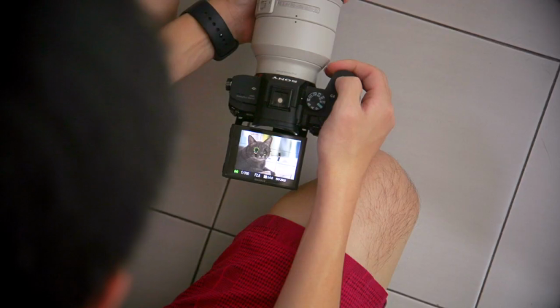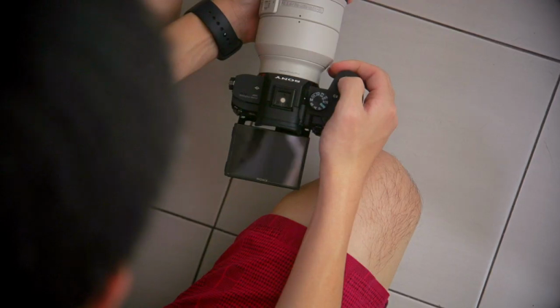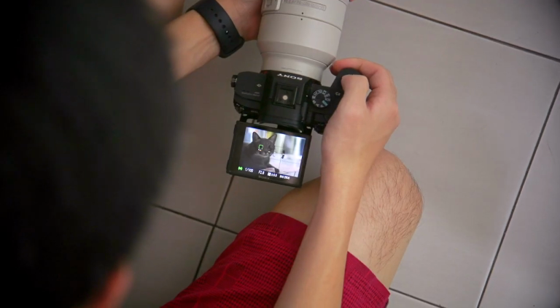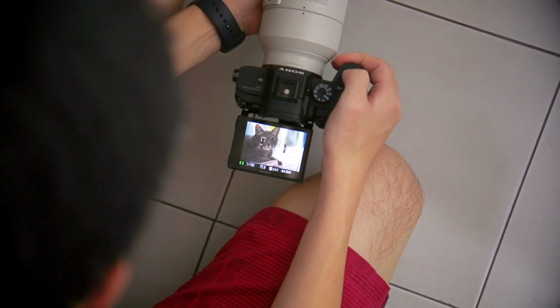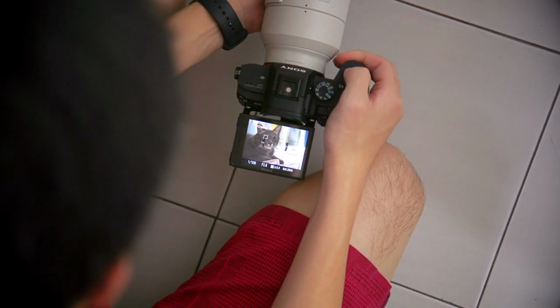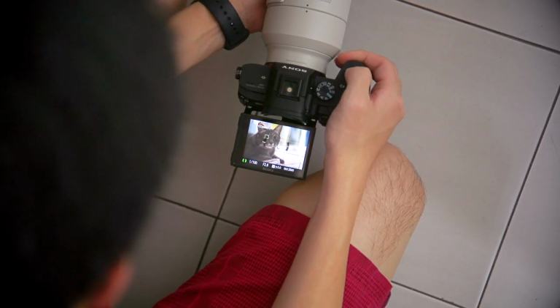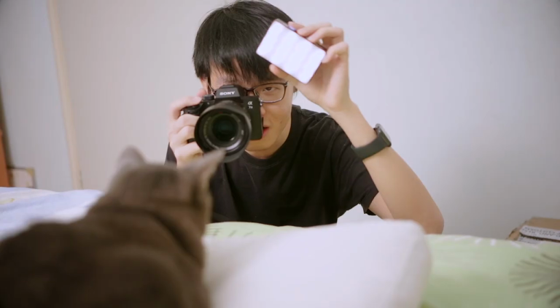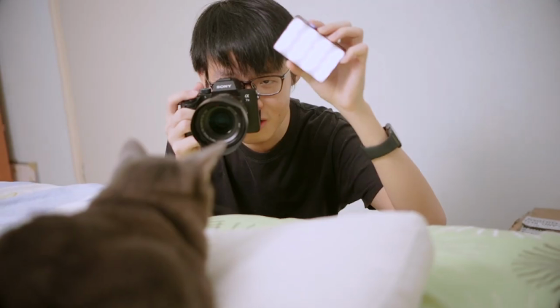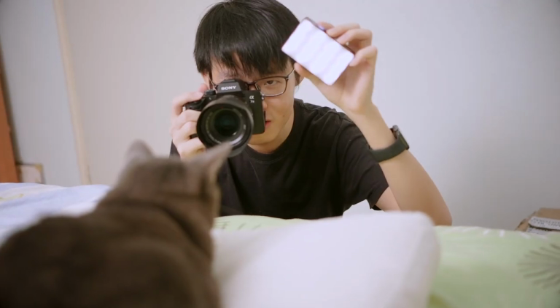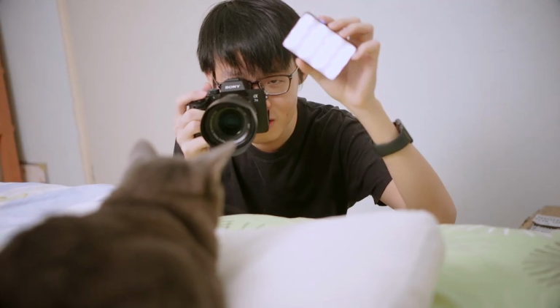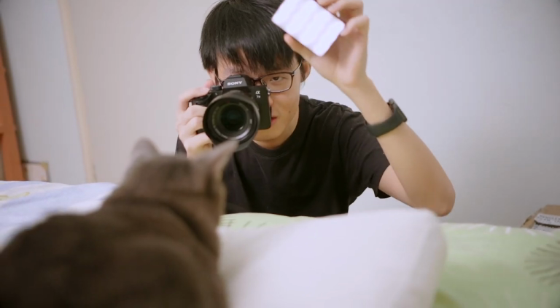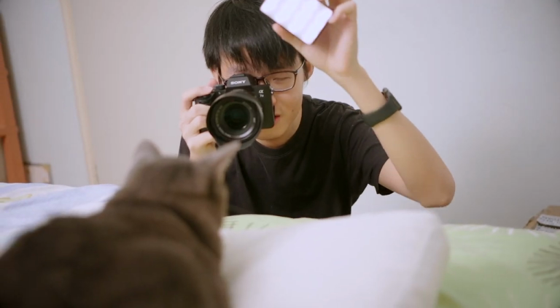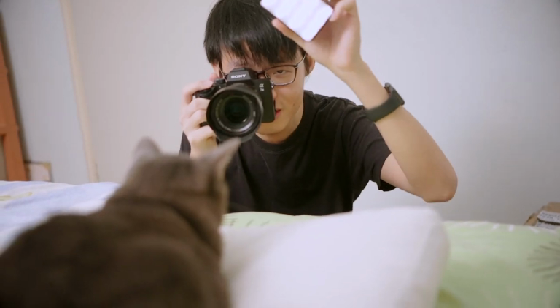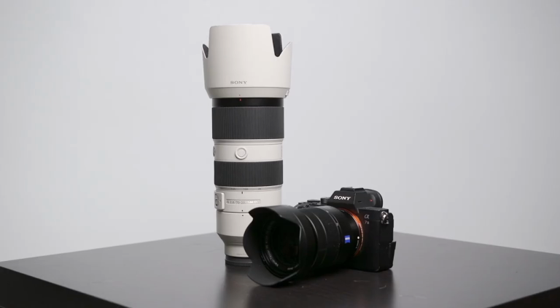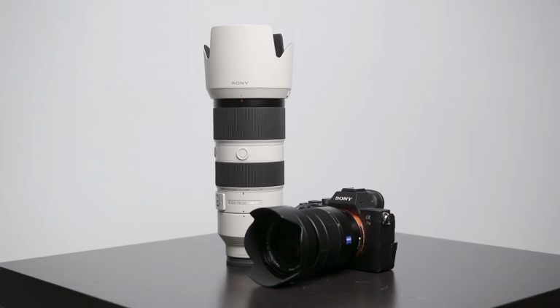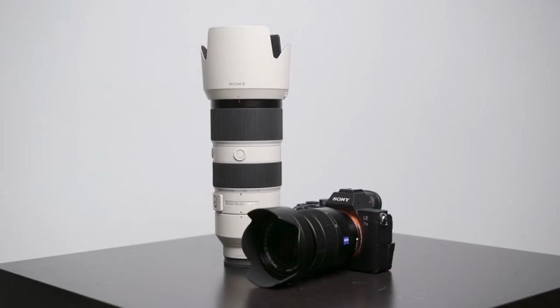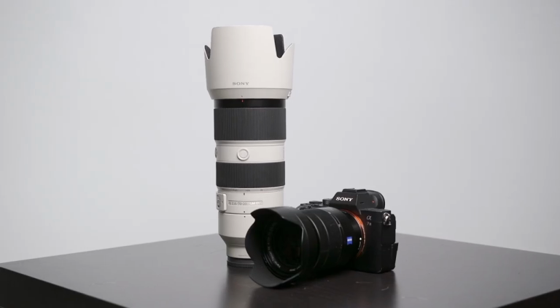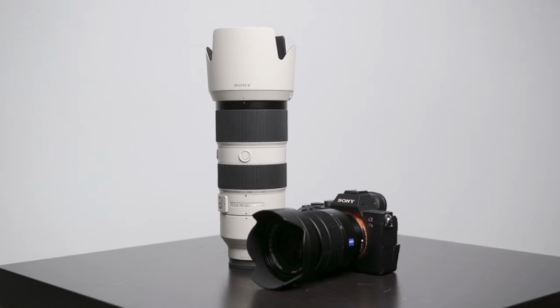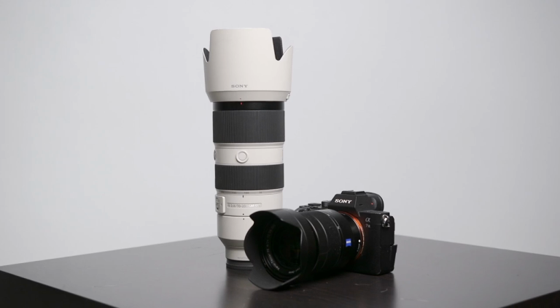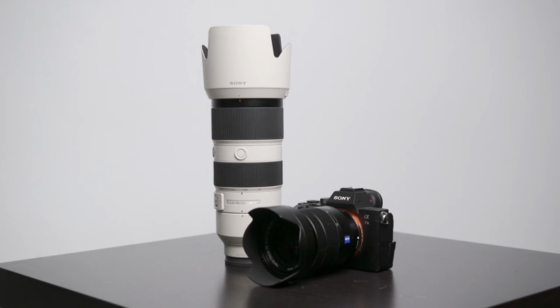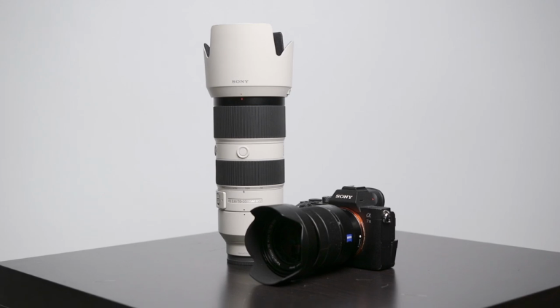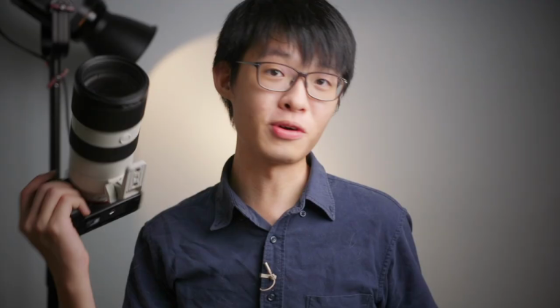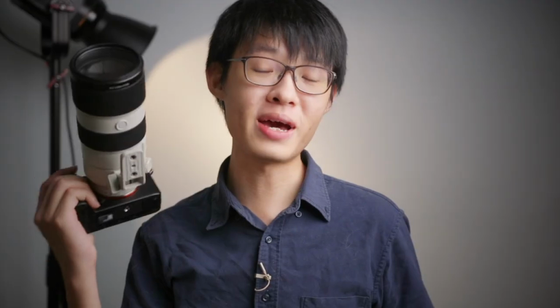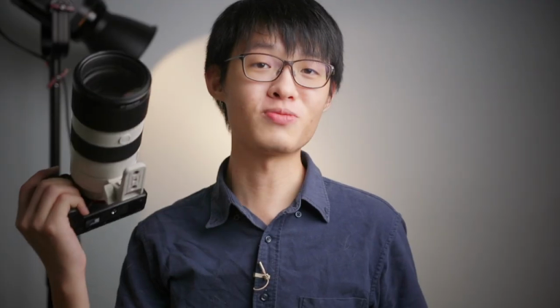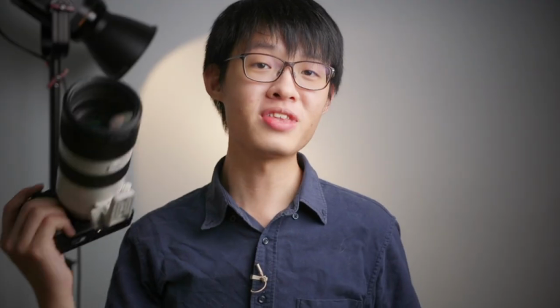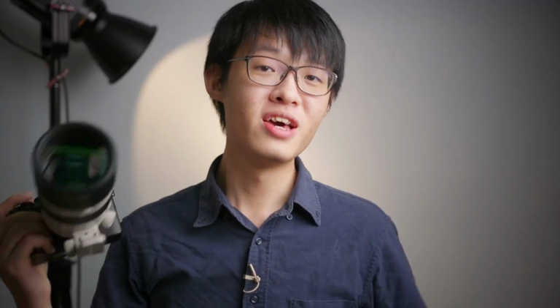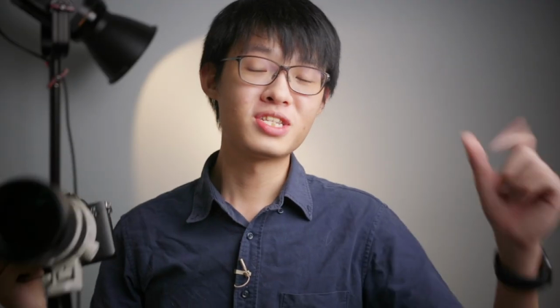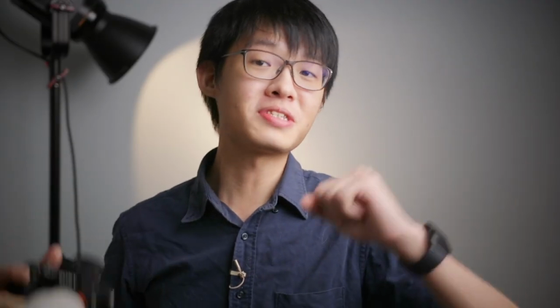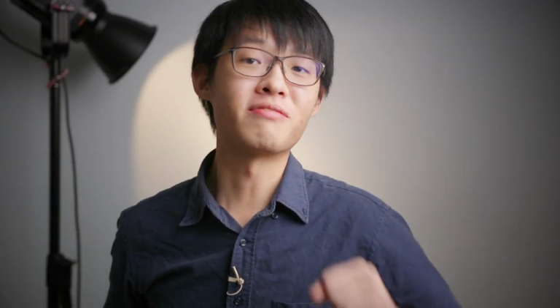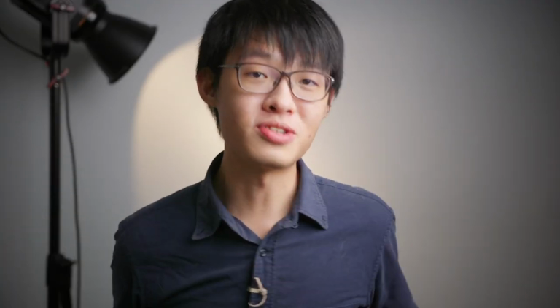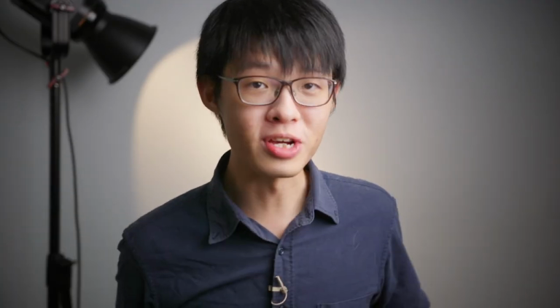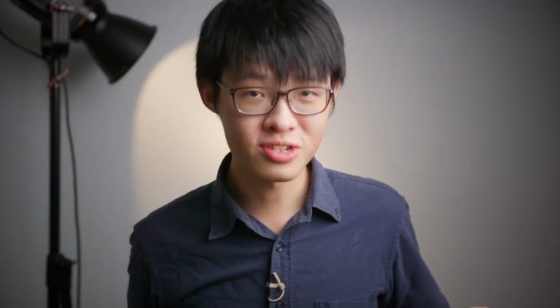We're going to go from shooting angles to lighting tricks, all the way to selecting the most suitable lenses for photographing your pets with, so let's get right to it.